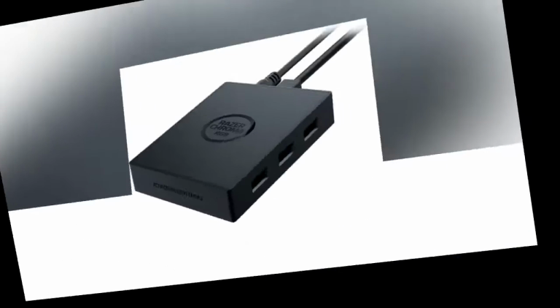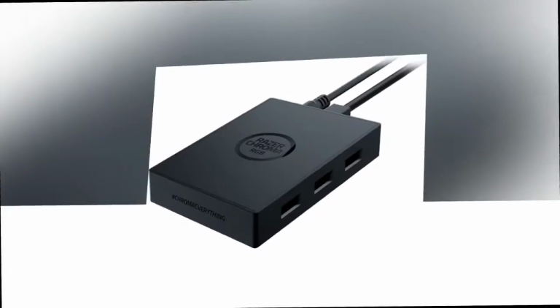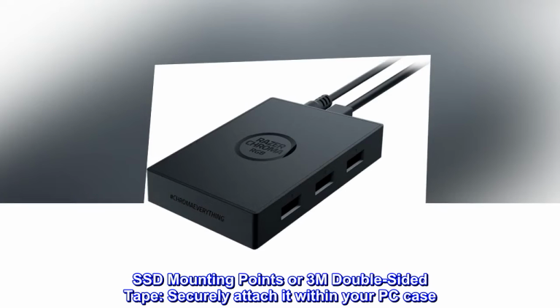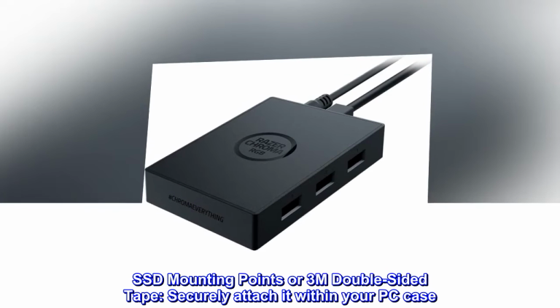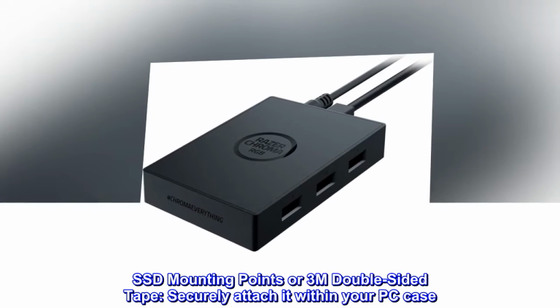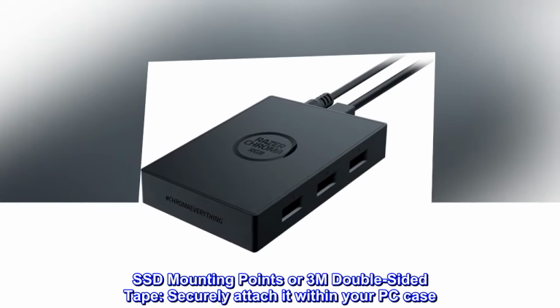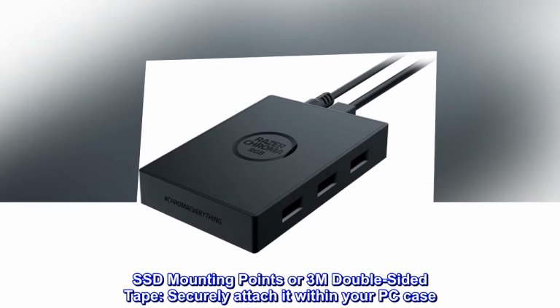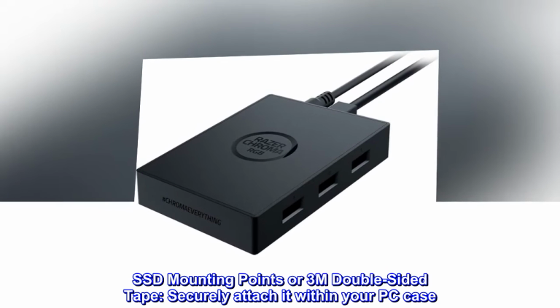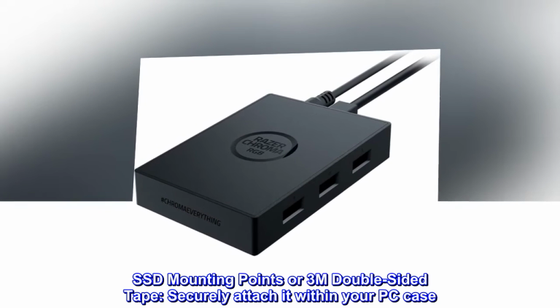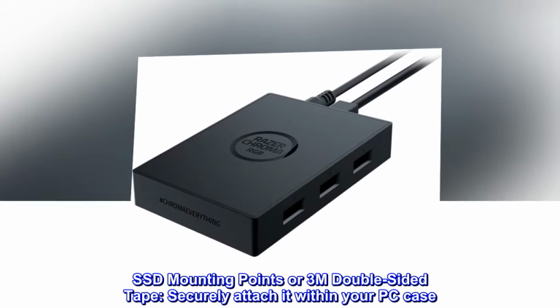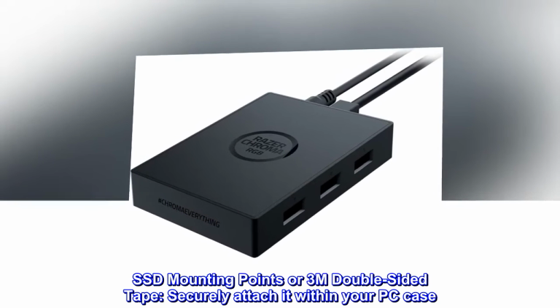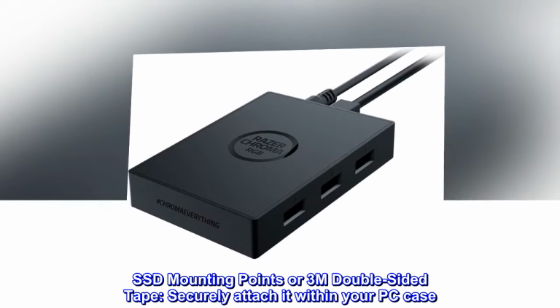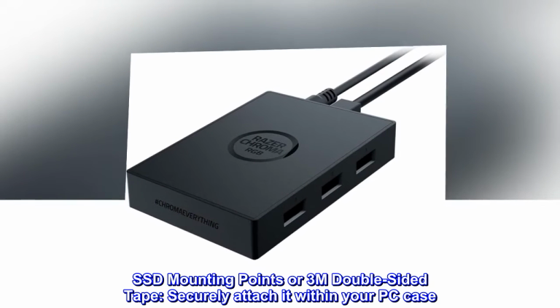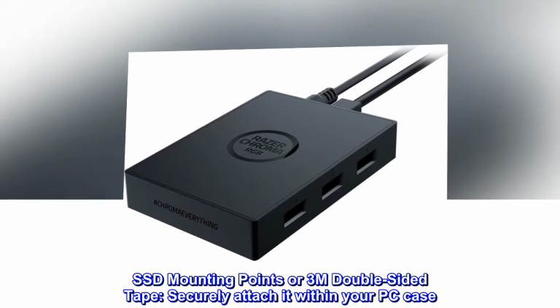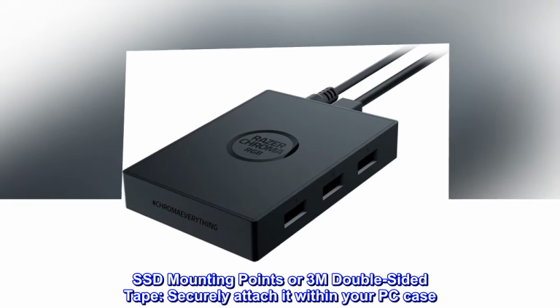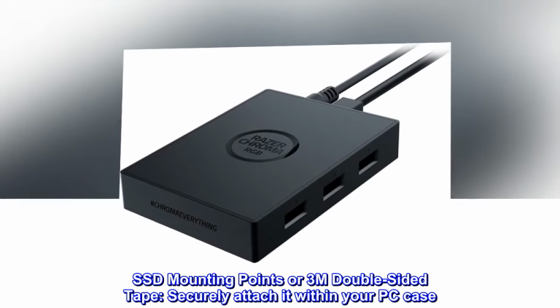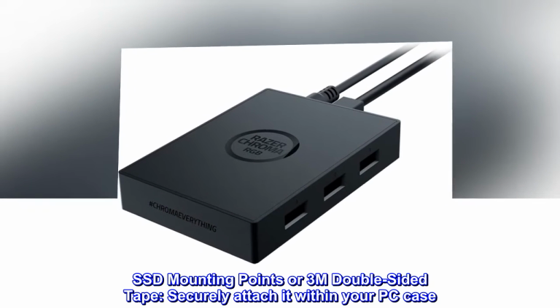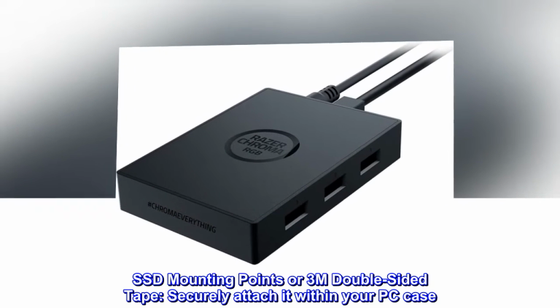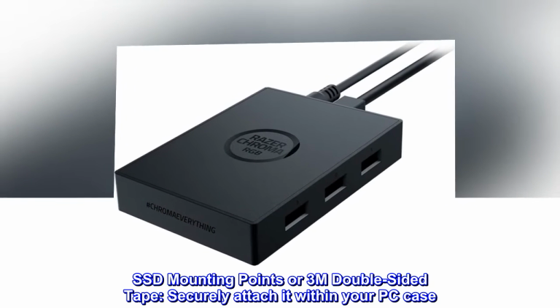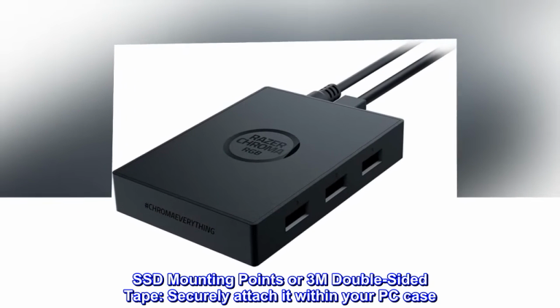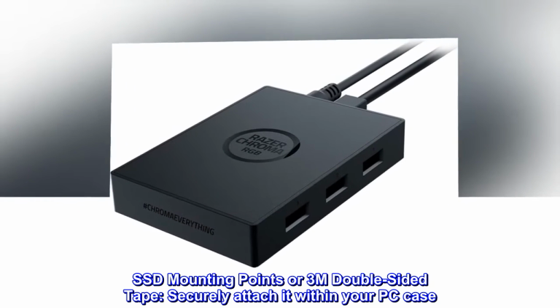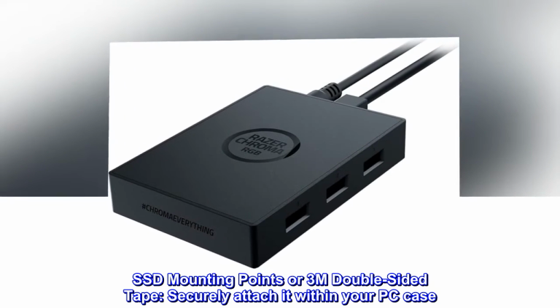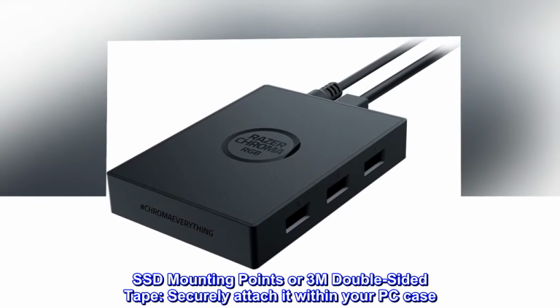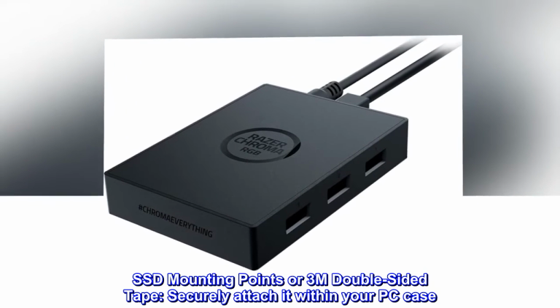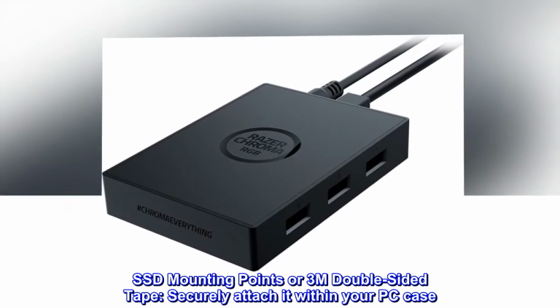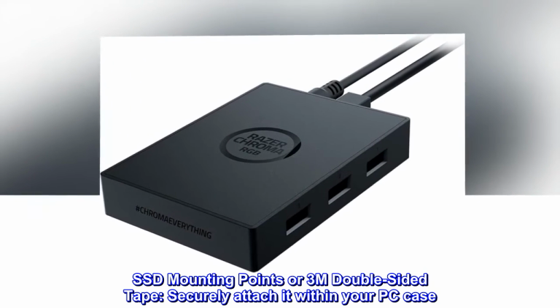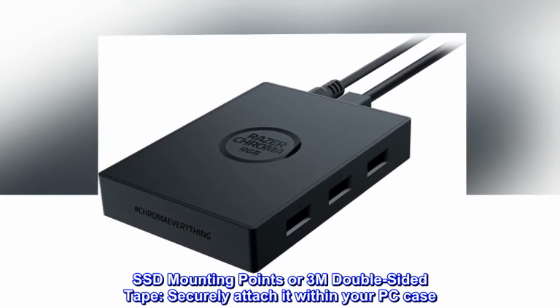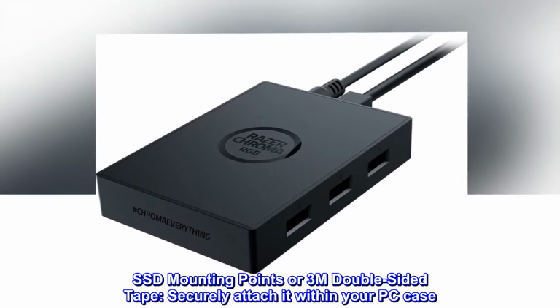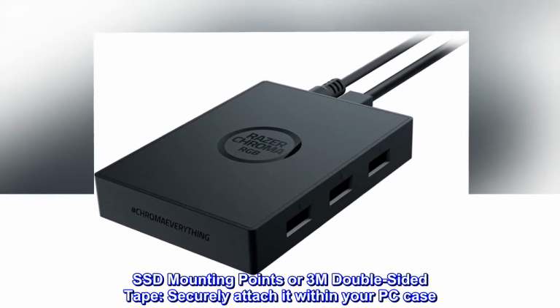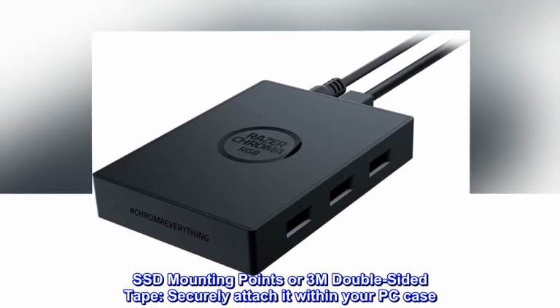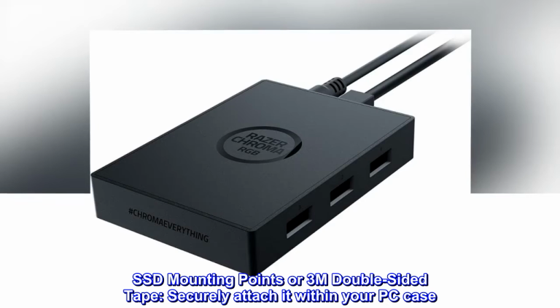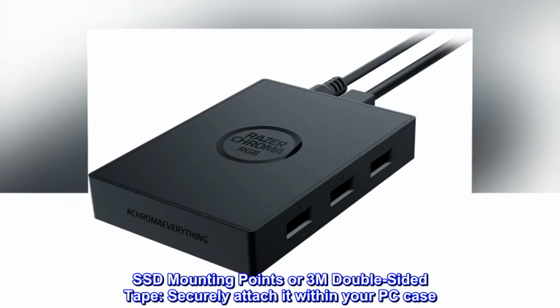SSD mounting points or 3M double-sided tape — securely attach it within your PC case.